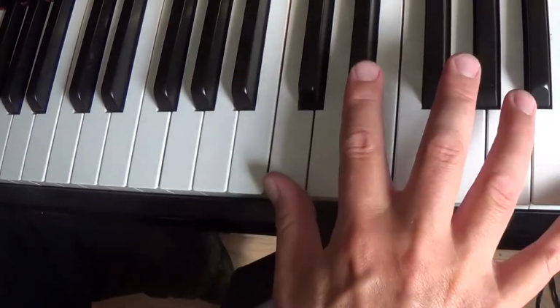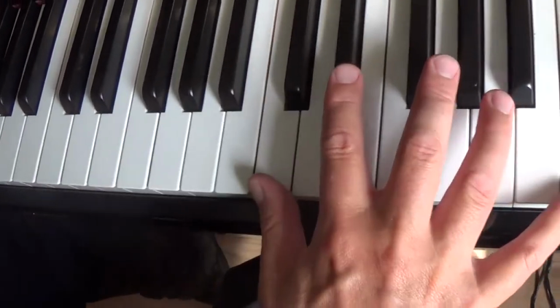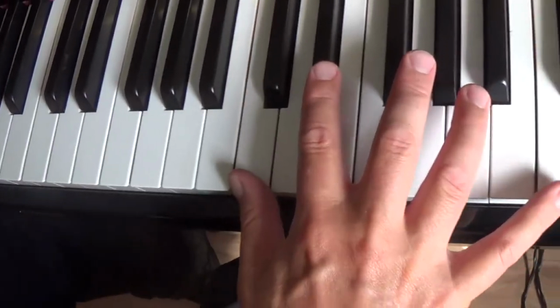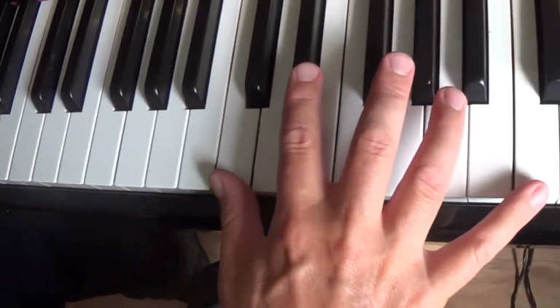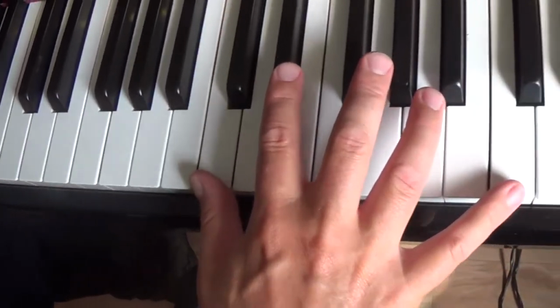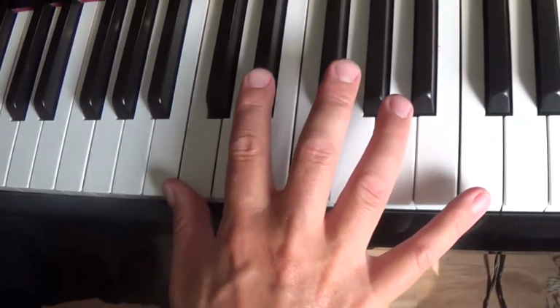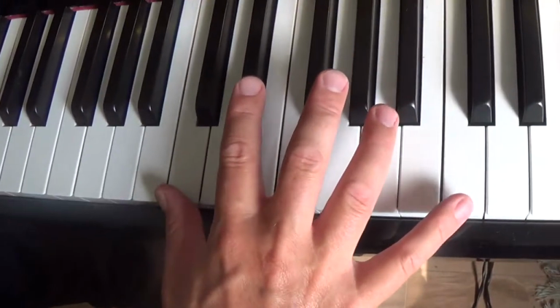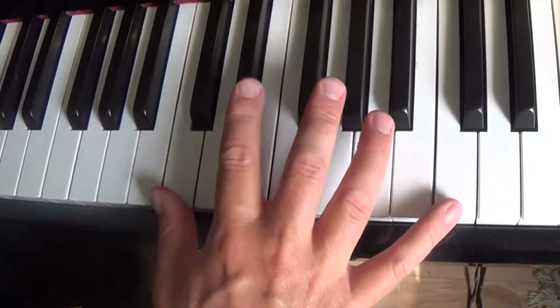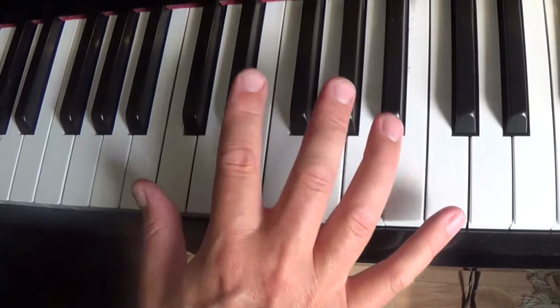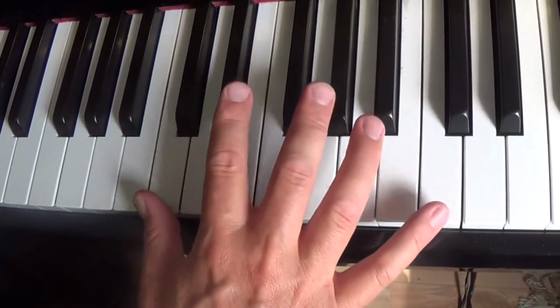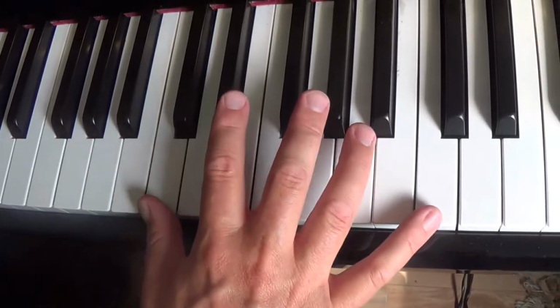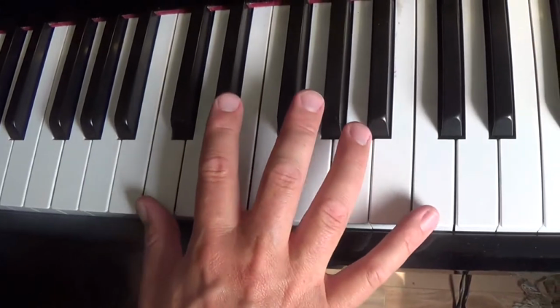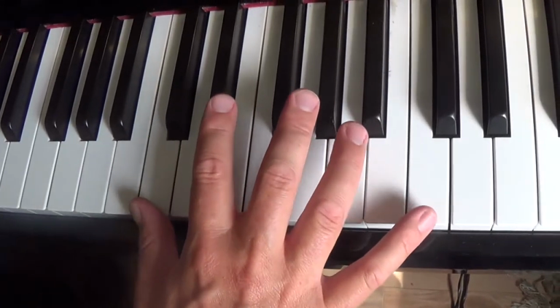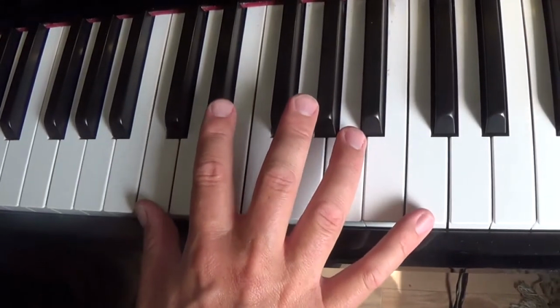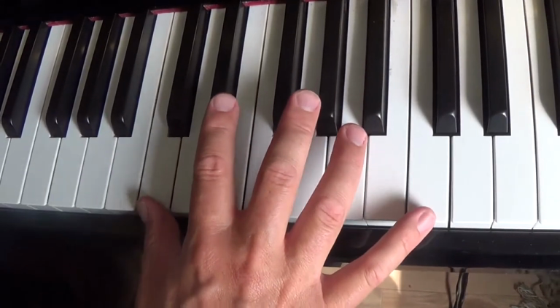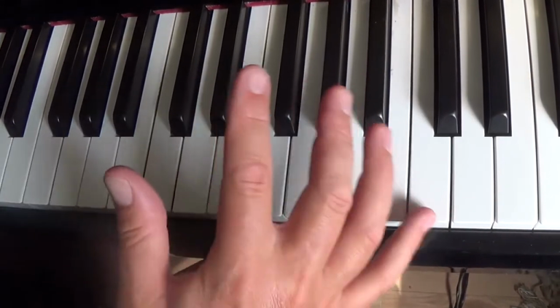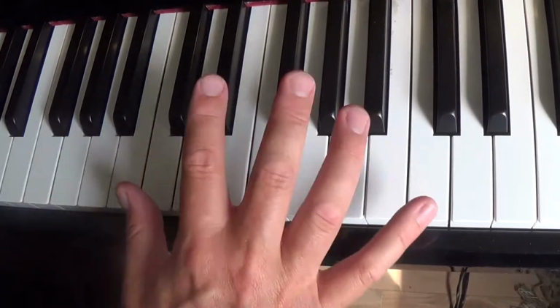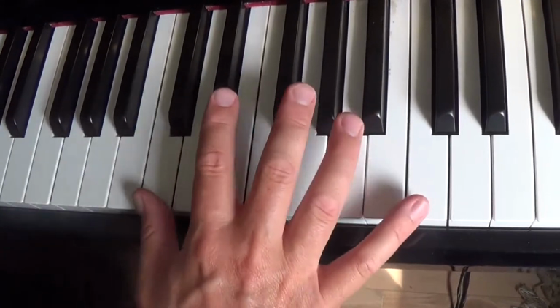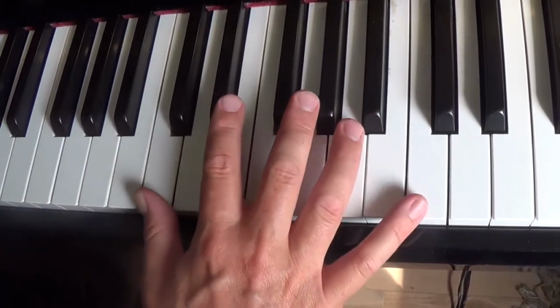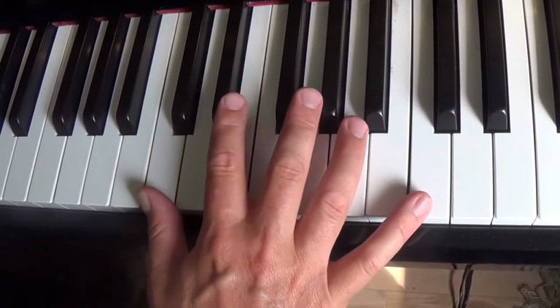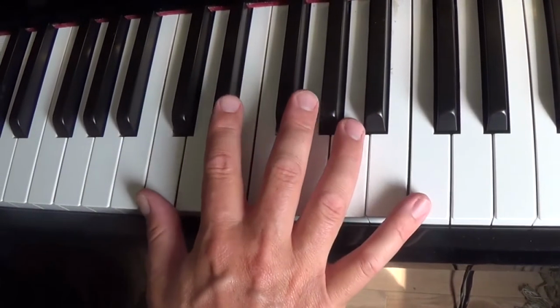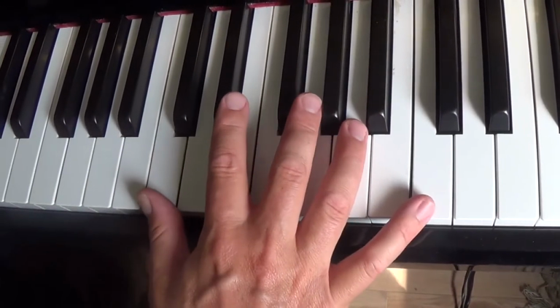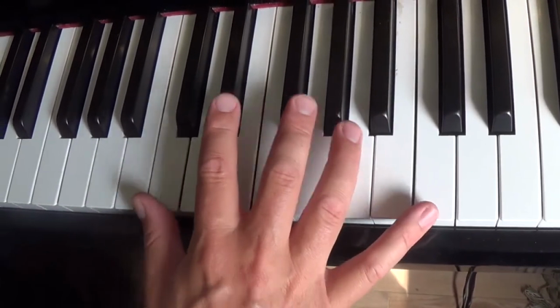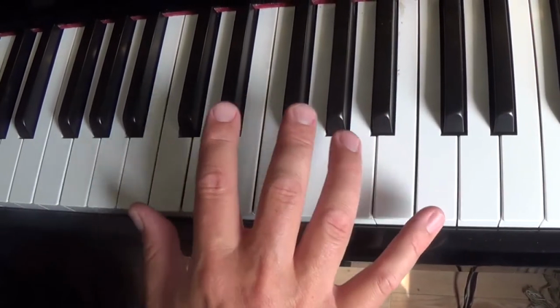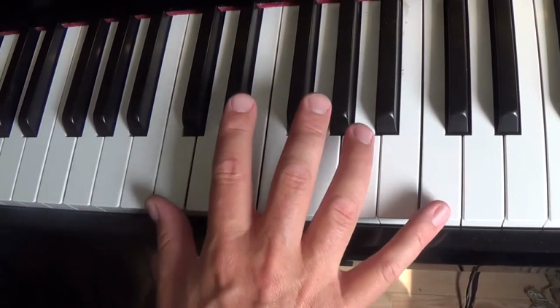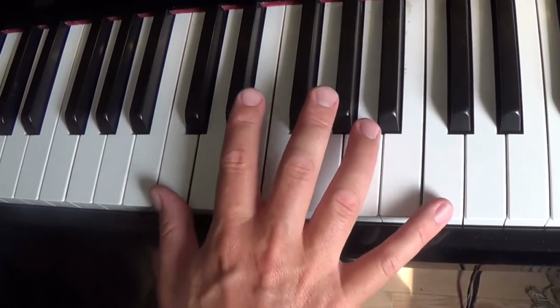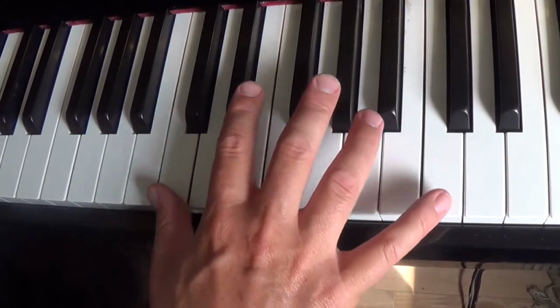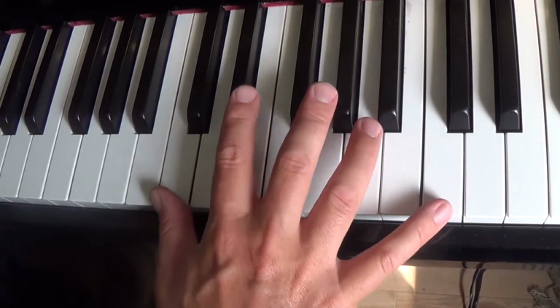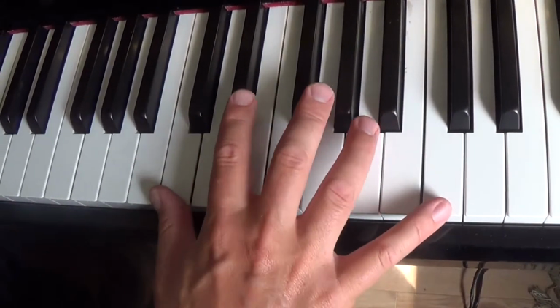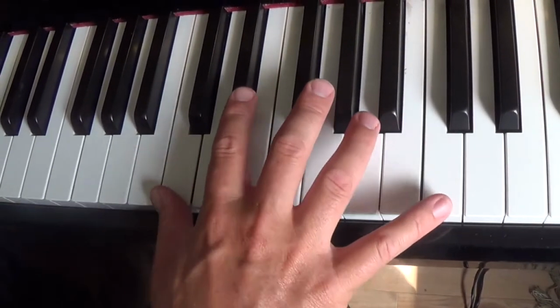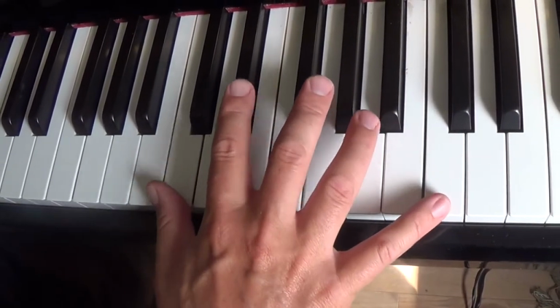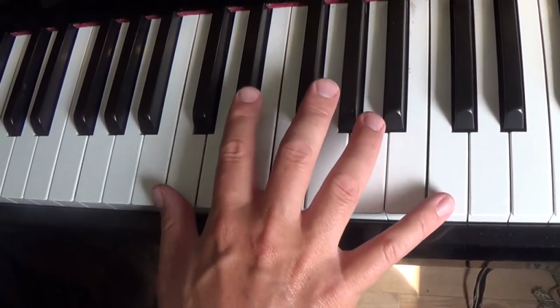So with the chop in the left hand, if you wanted to make it a kind of boogie or blues thing, it would sound like this.